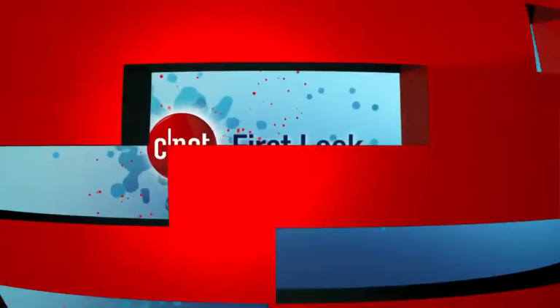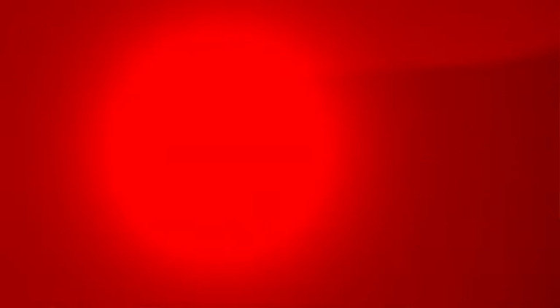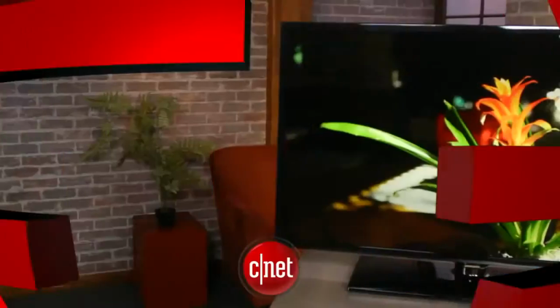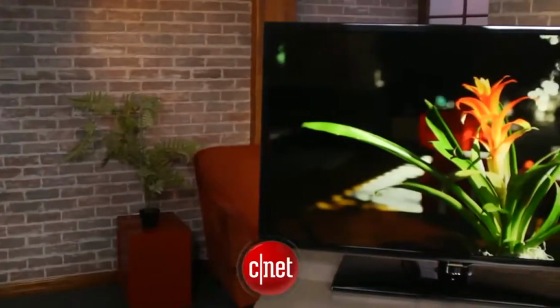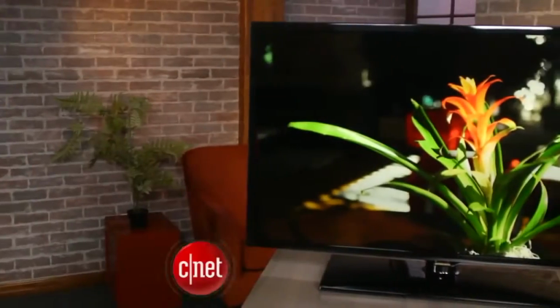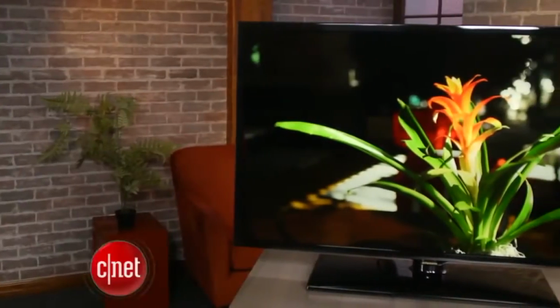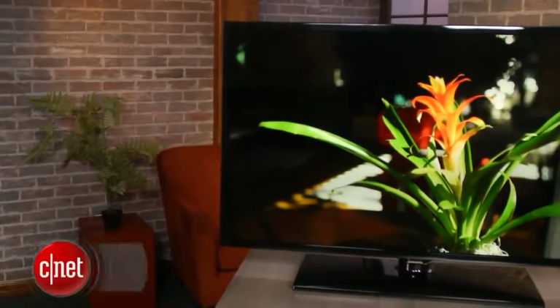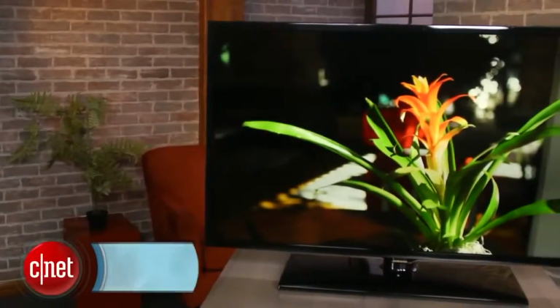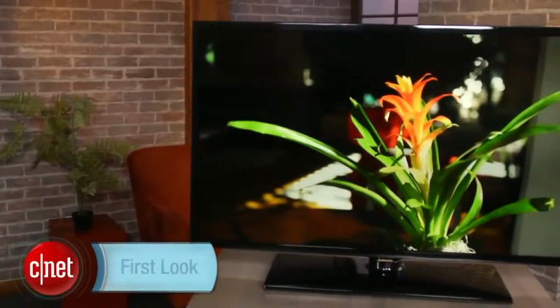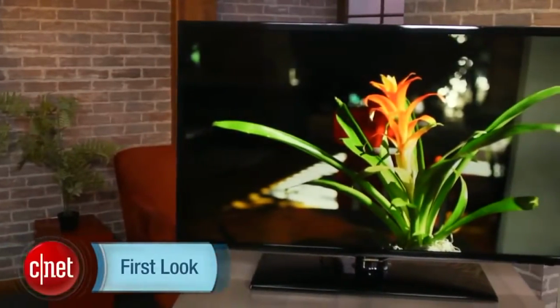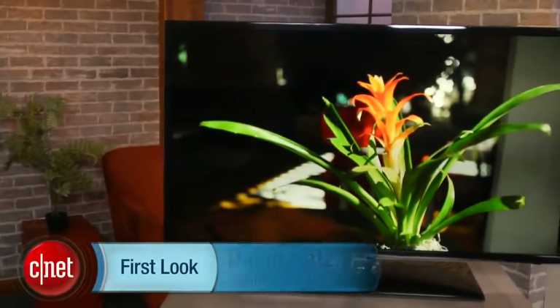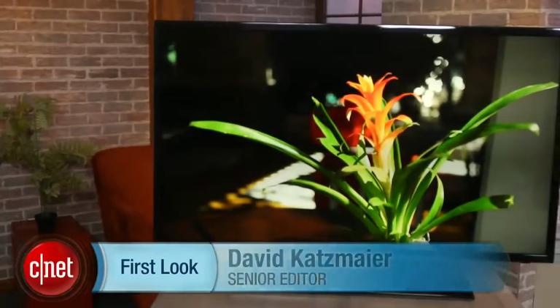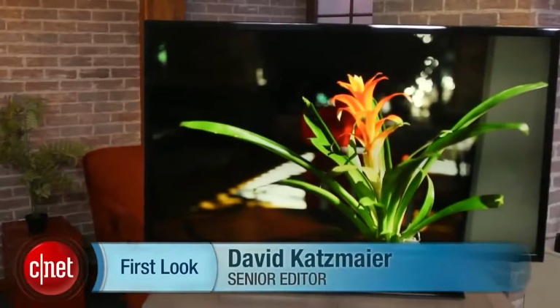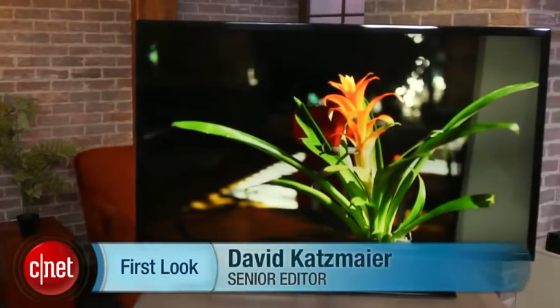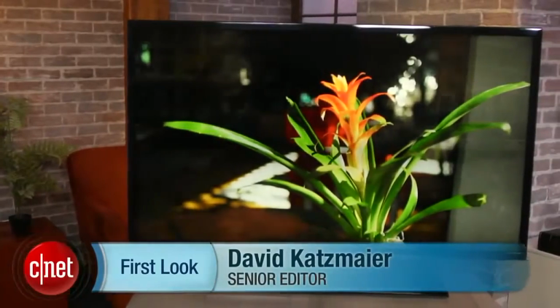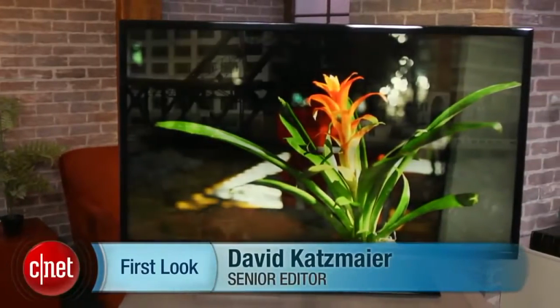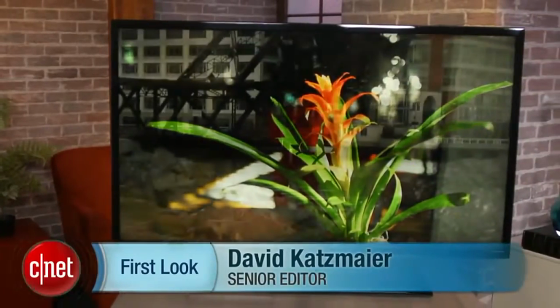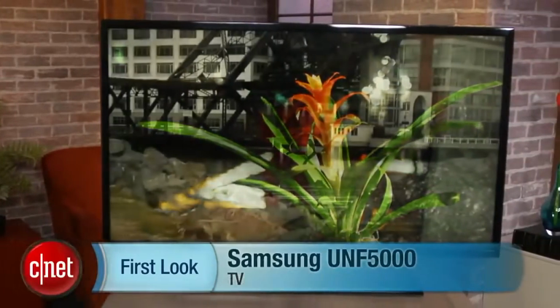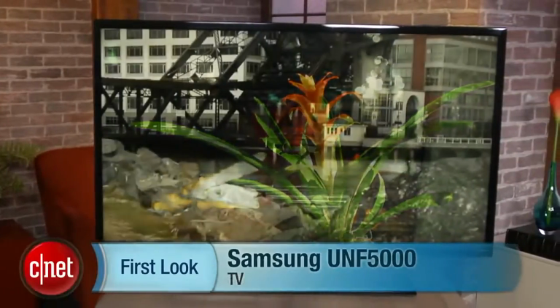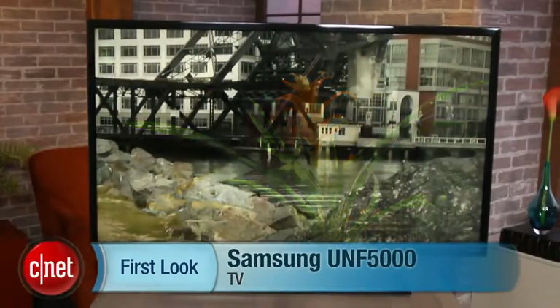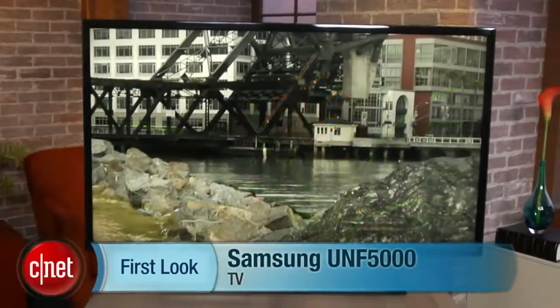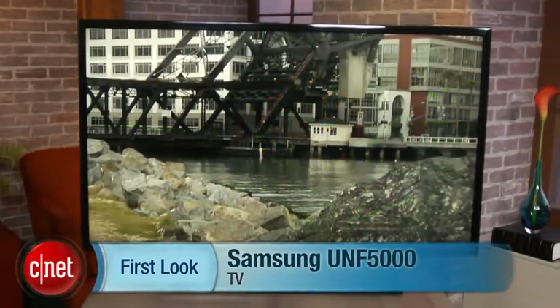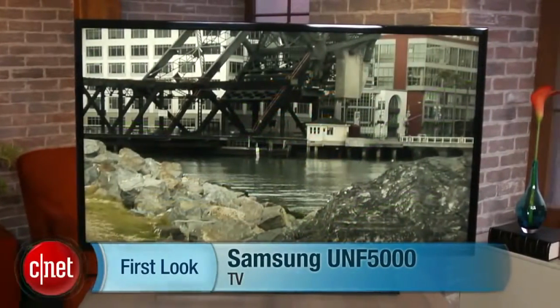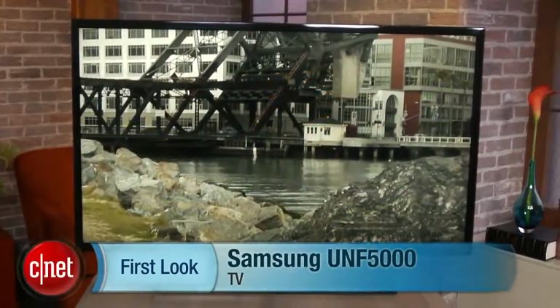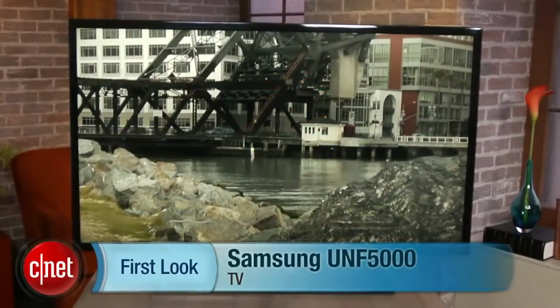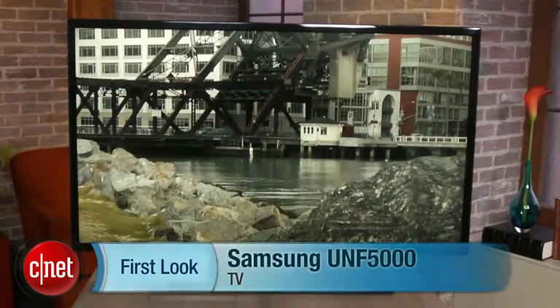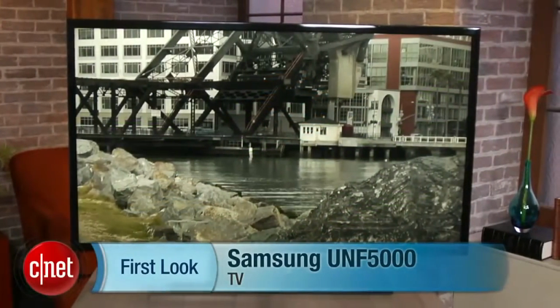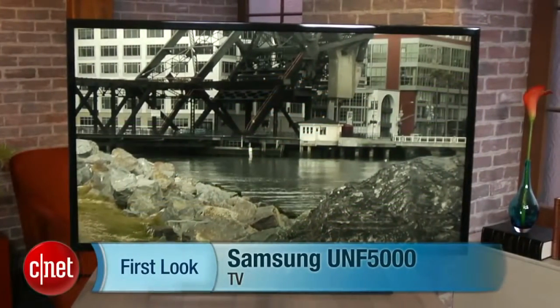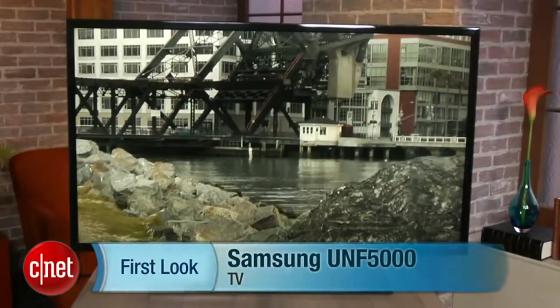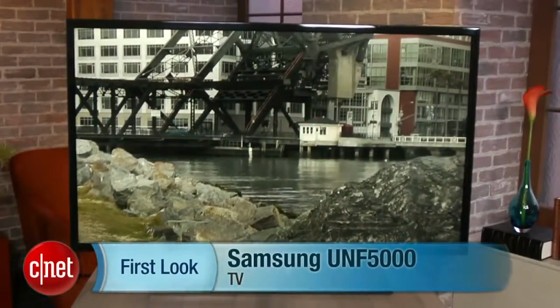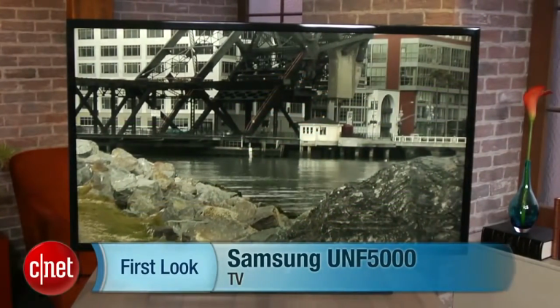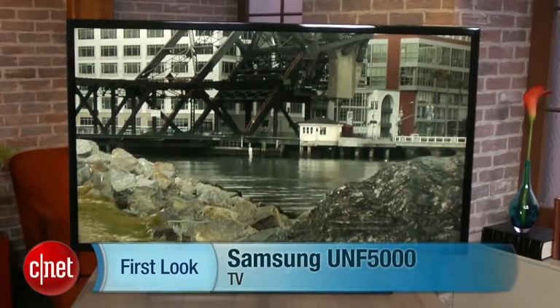Hi, I'm David Katzmeyer, Senior Editor at CNET, and I'm standing next to Samsung's UNF5000.